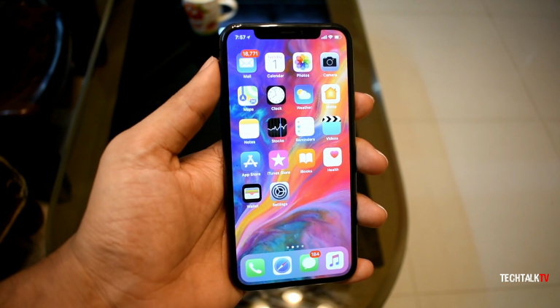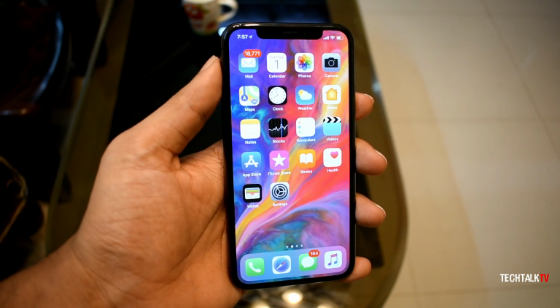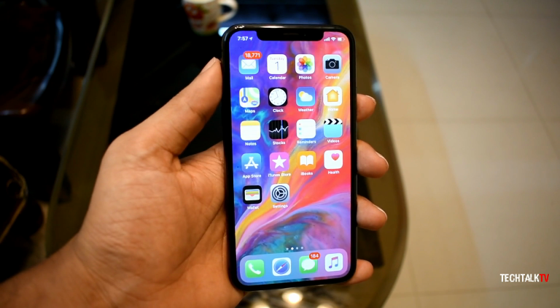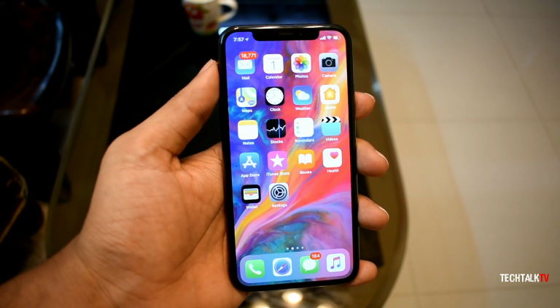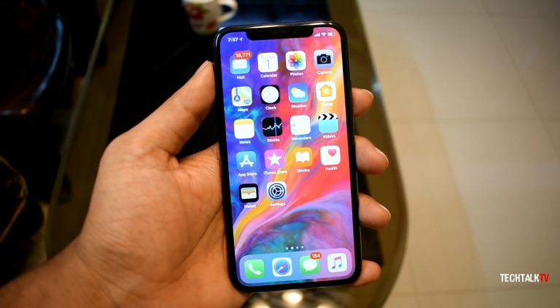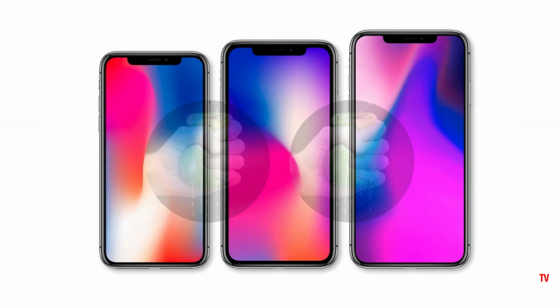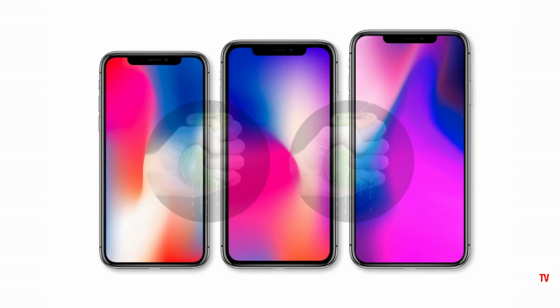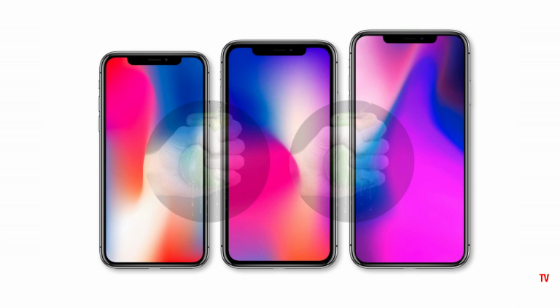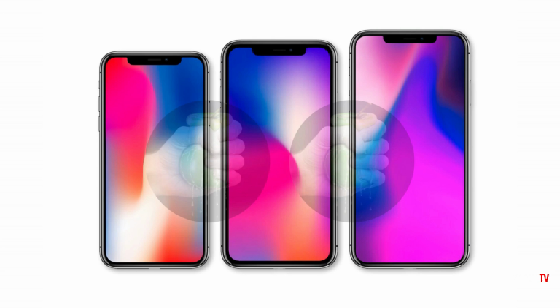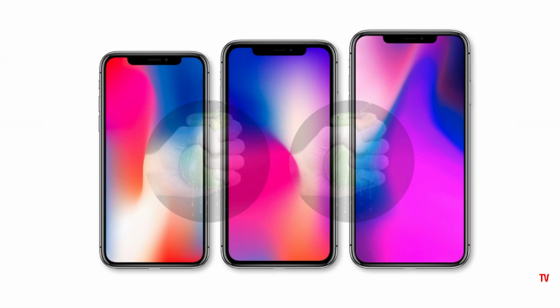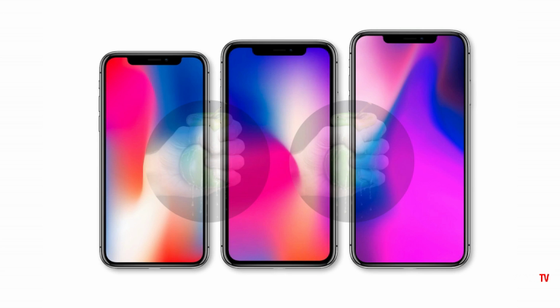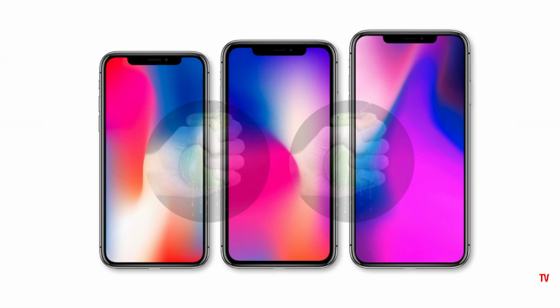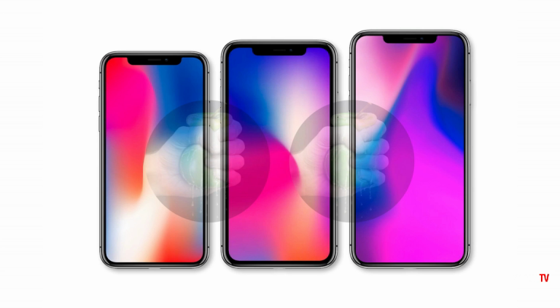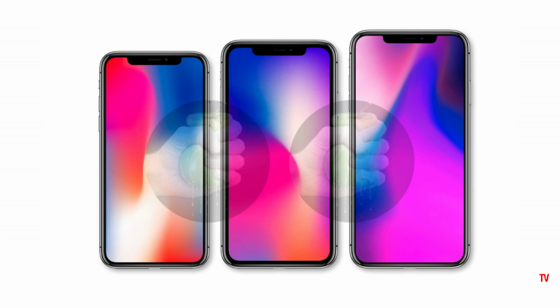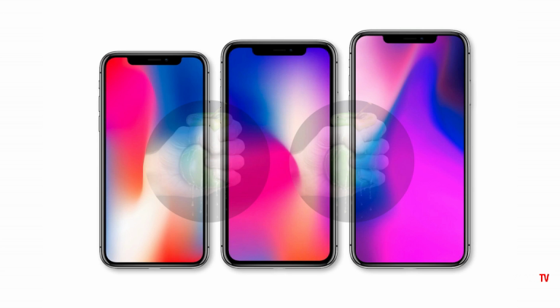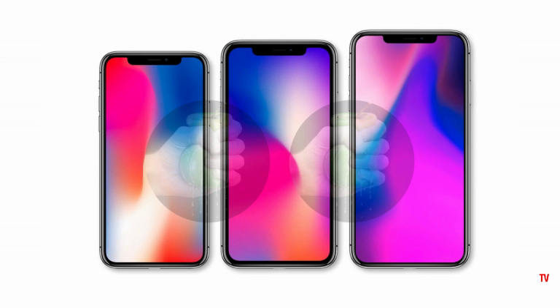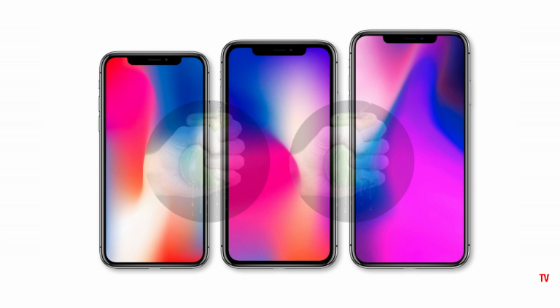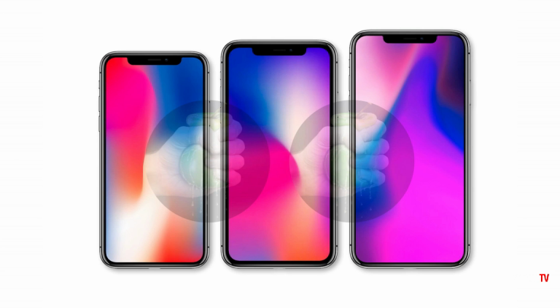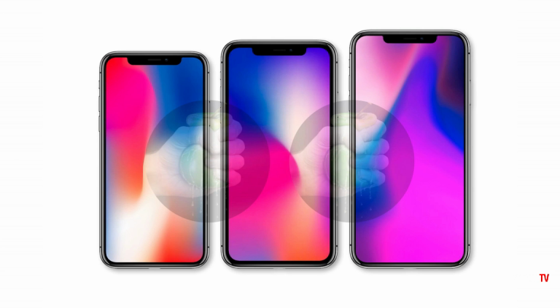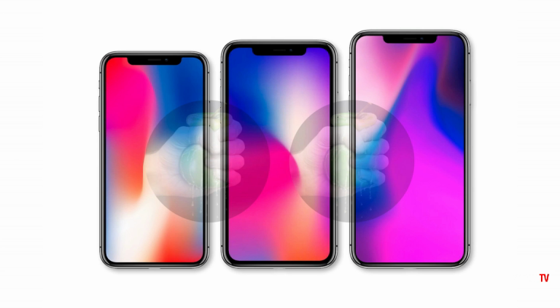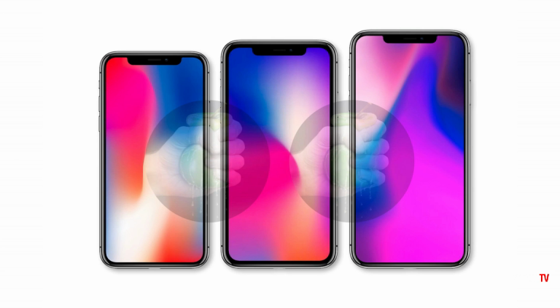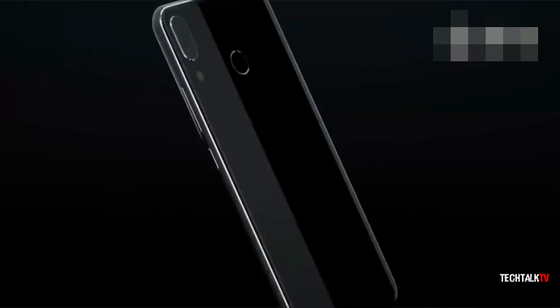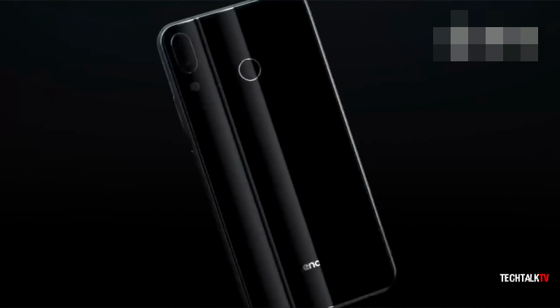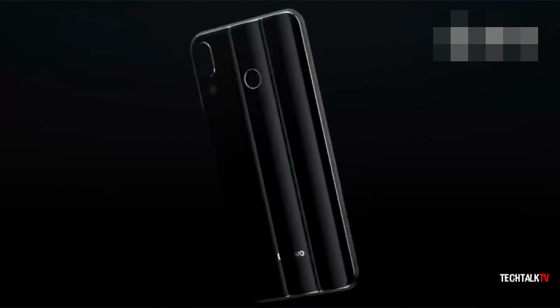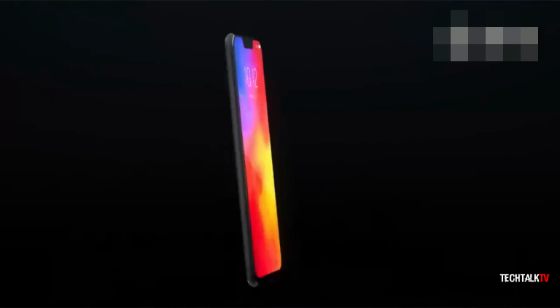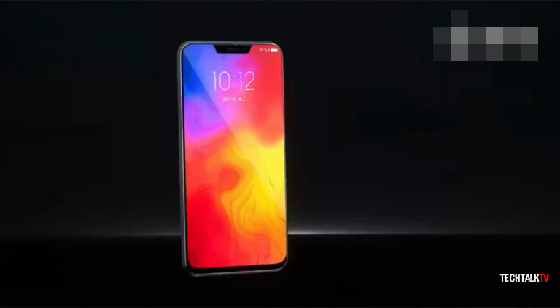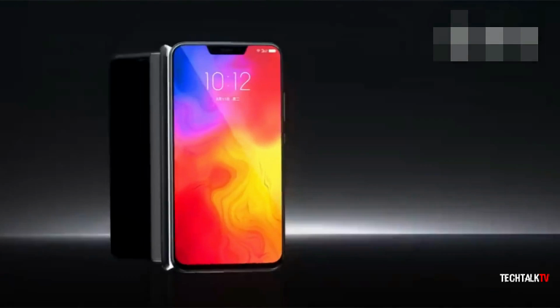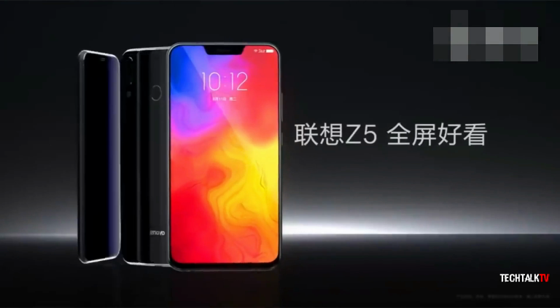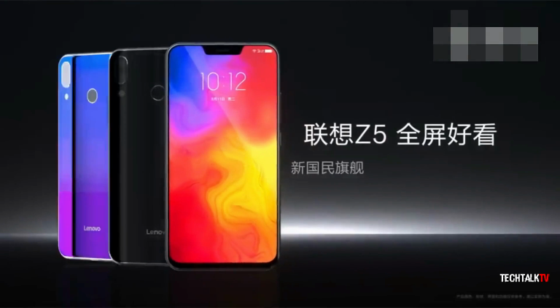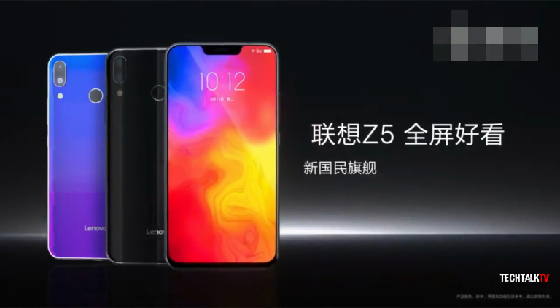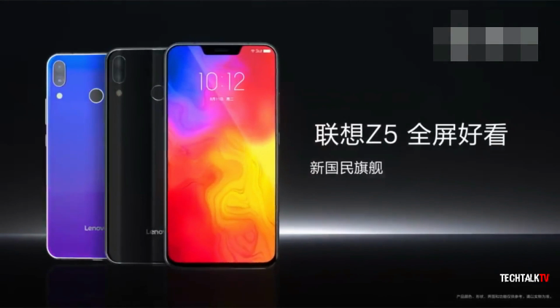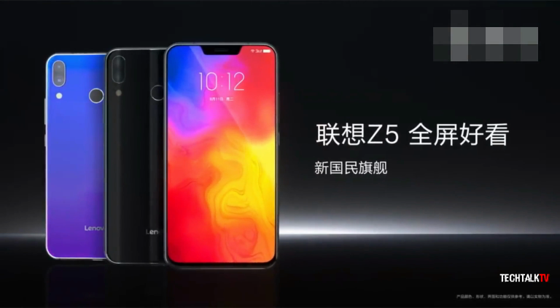So yeah, not a fan of the design. But hey, at least it's not going to look like those cheap clones out there.